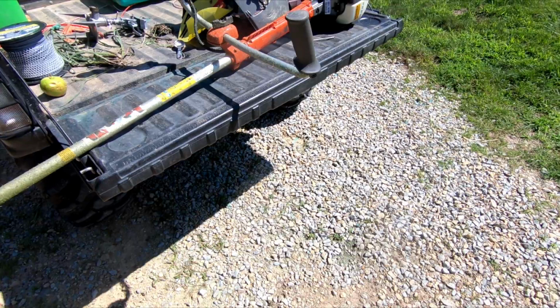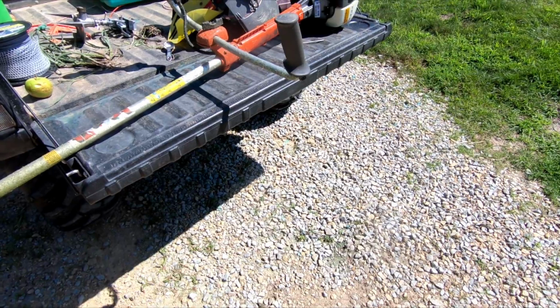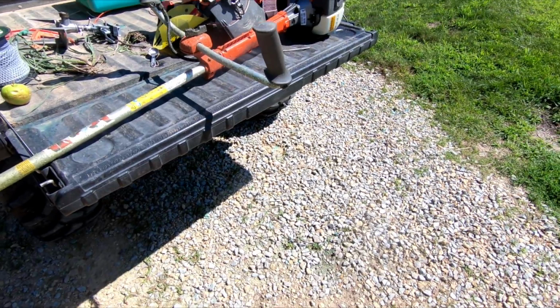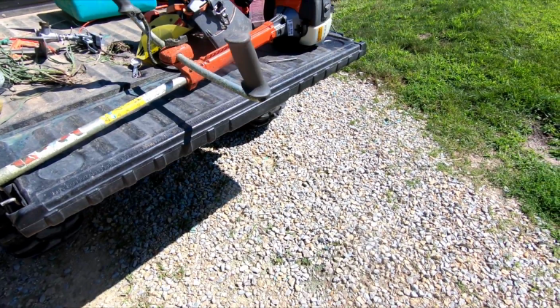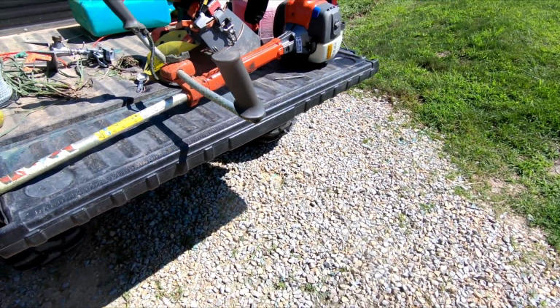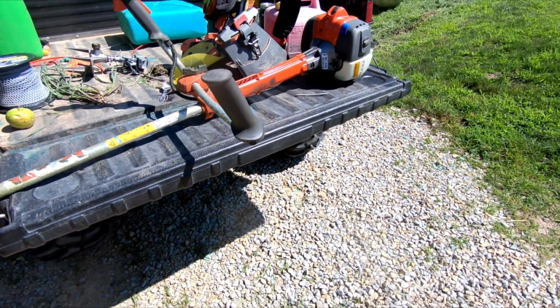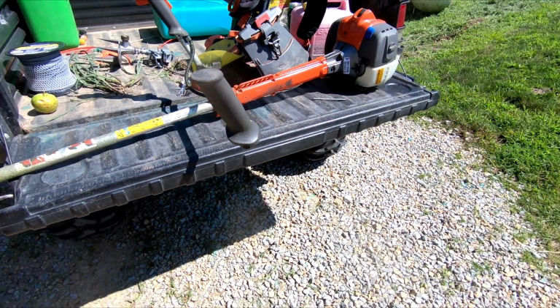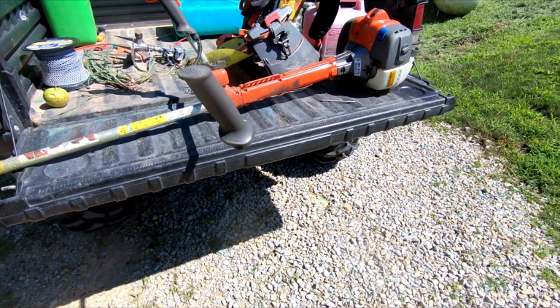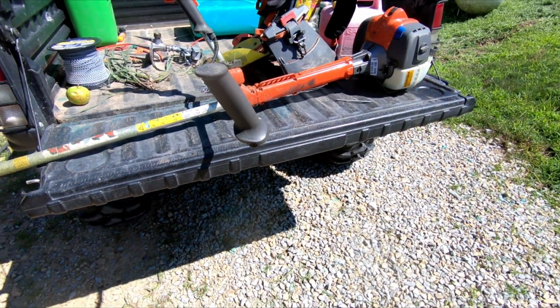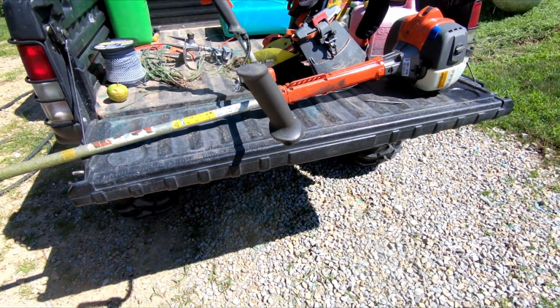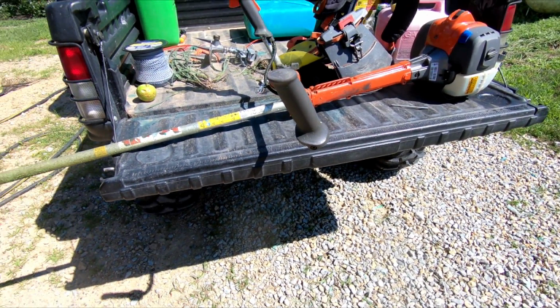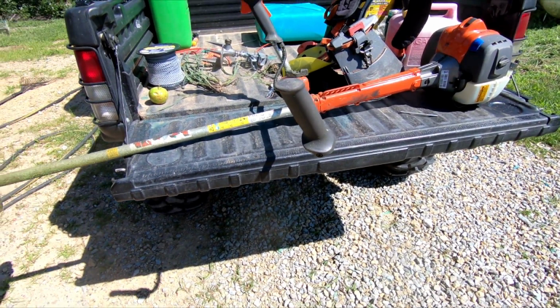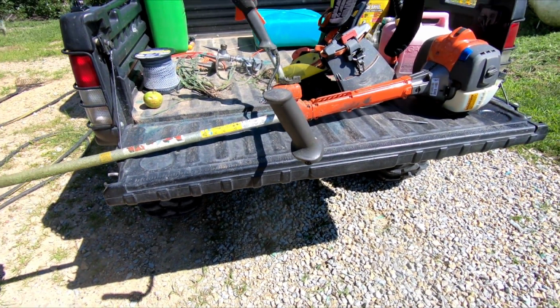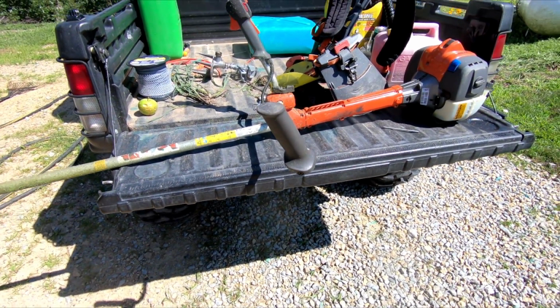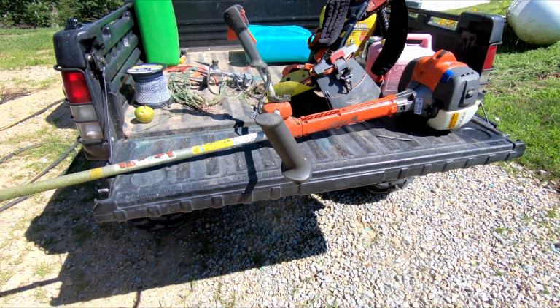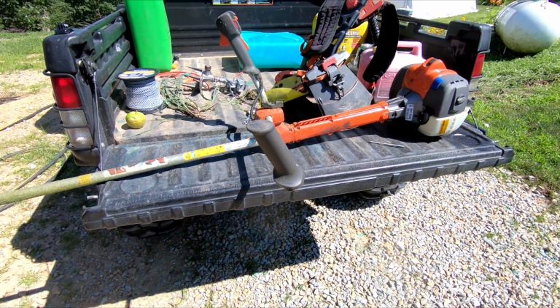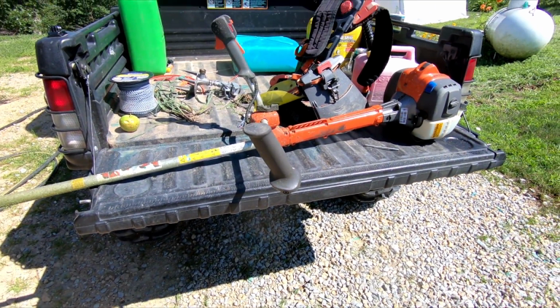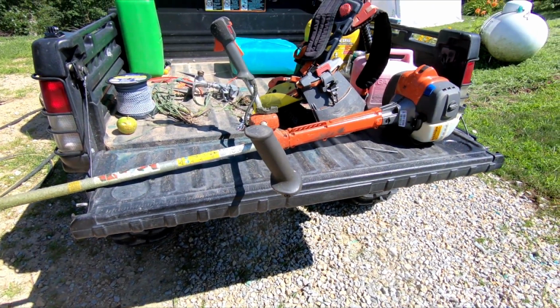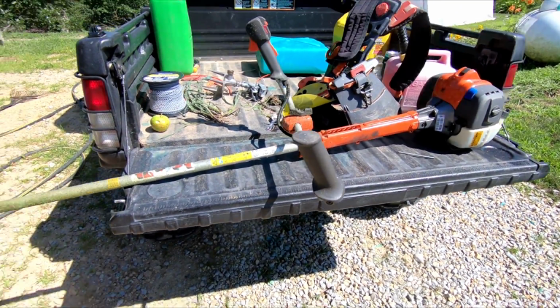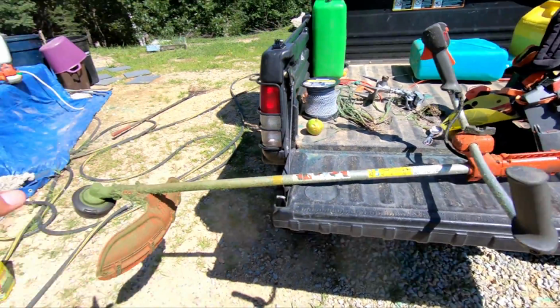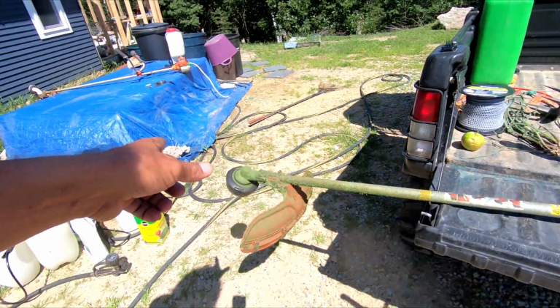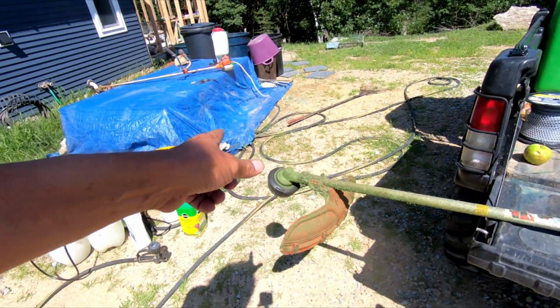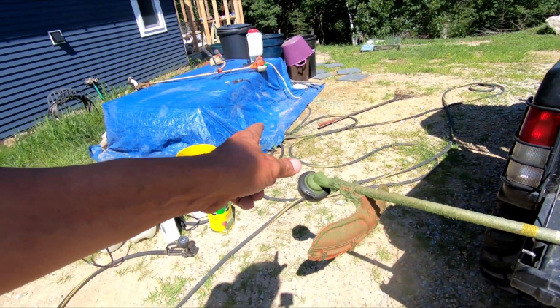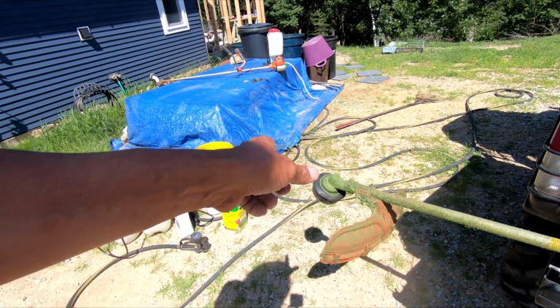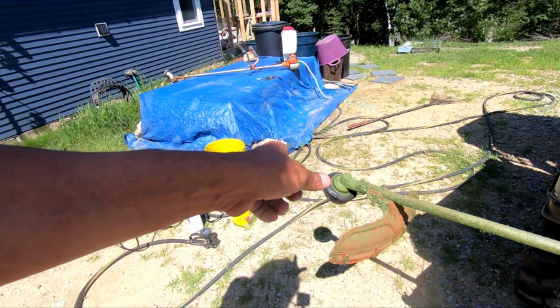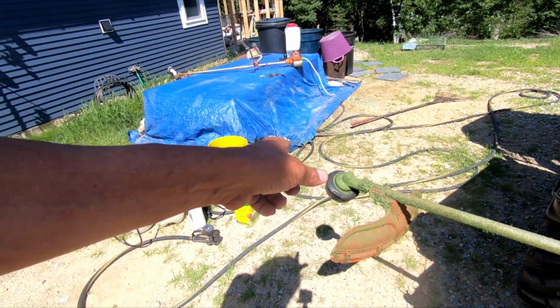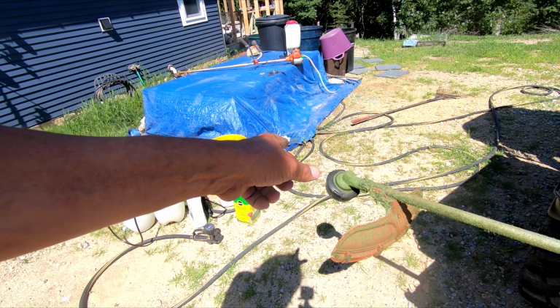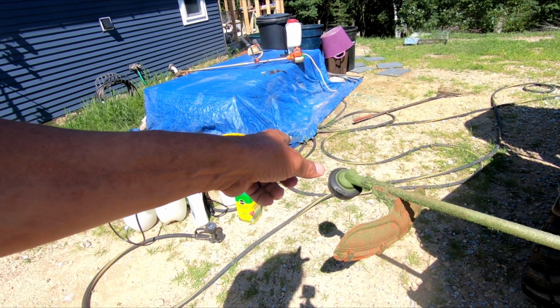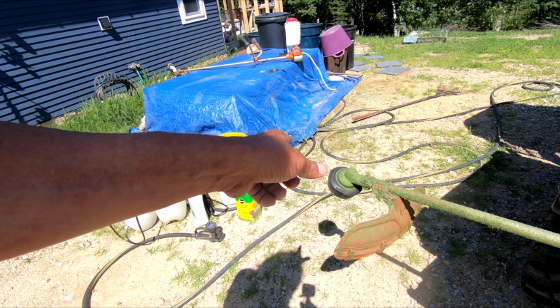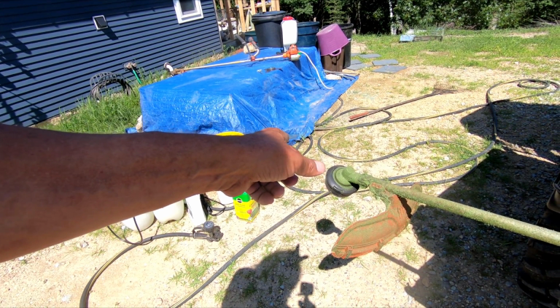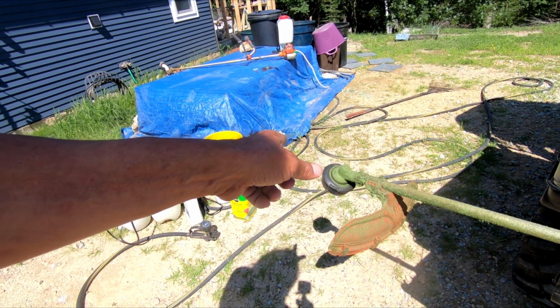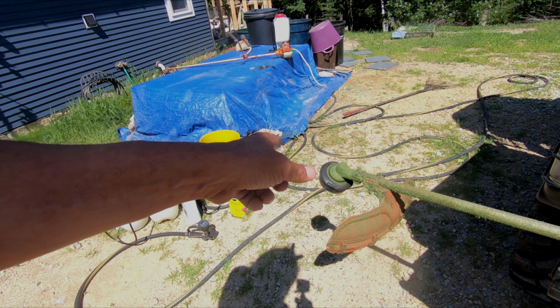Good morning. Welcome to Planet Mojo. Today I'm going to show you what went wrong with this trimmer head.